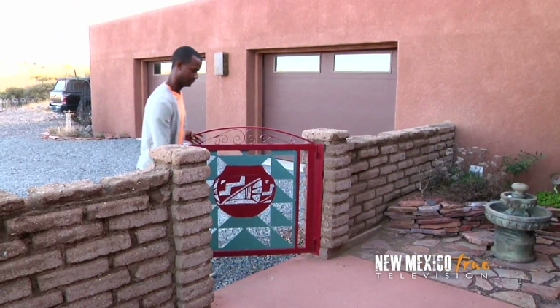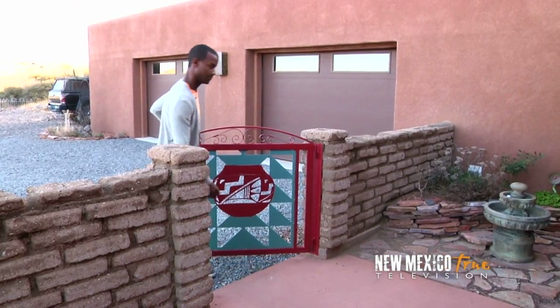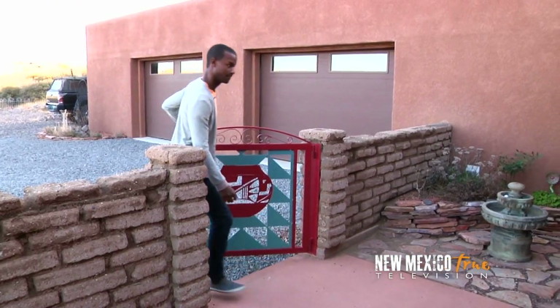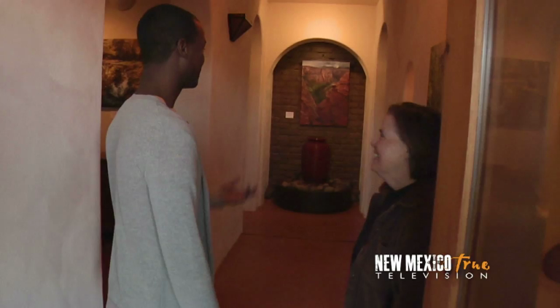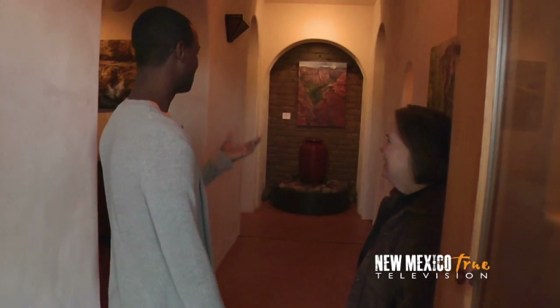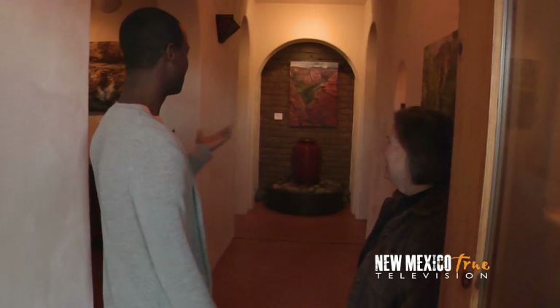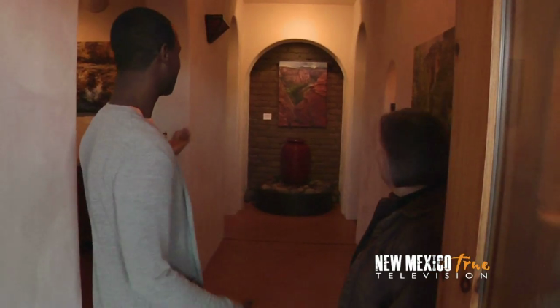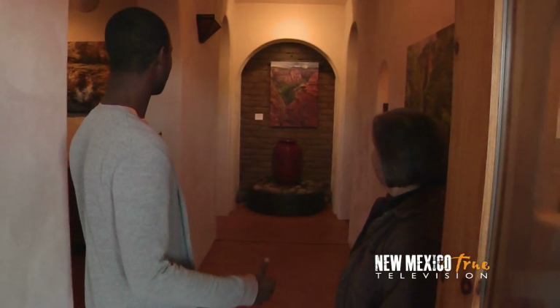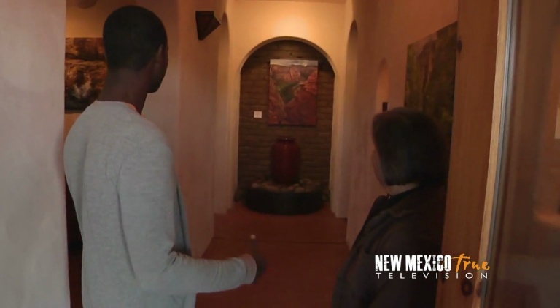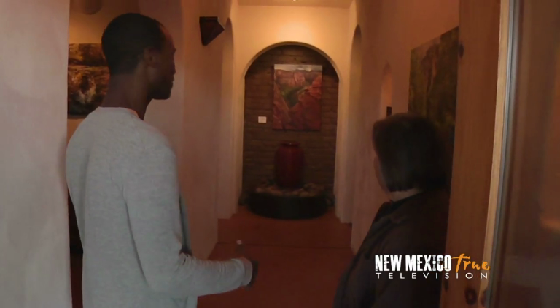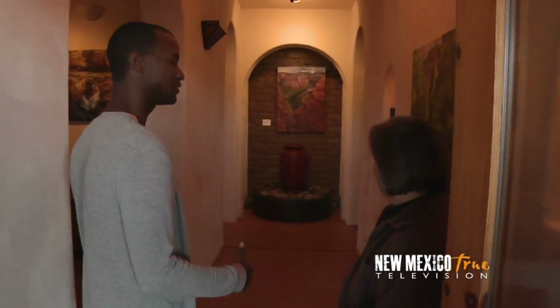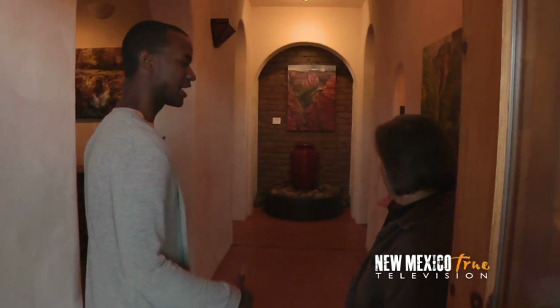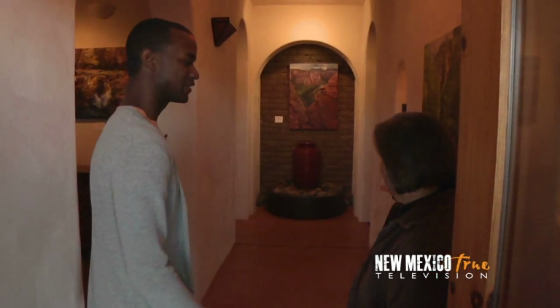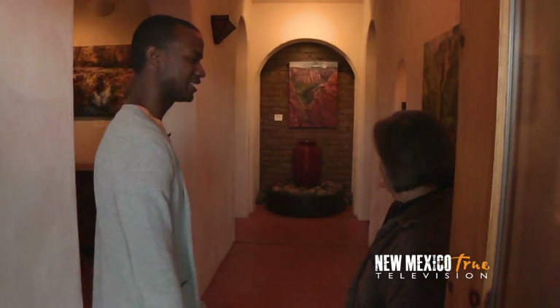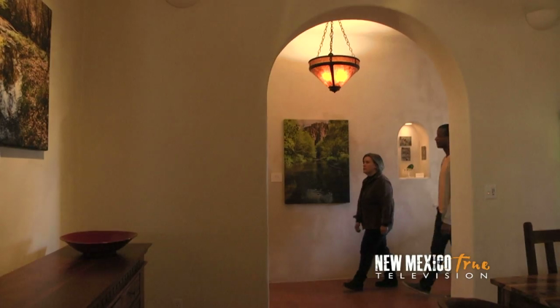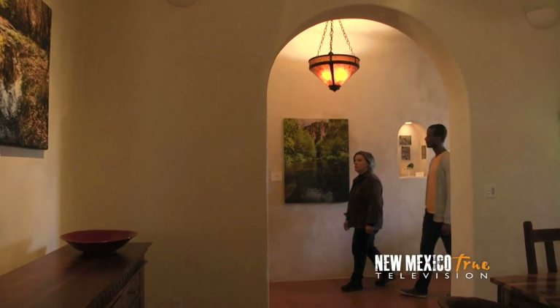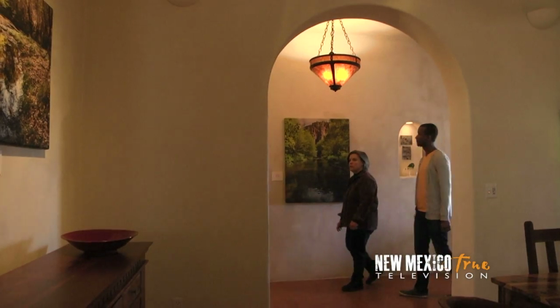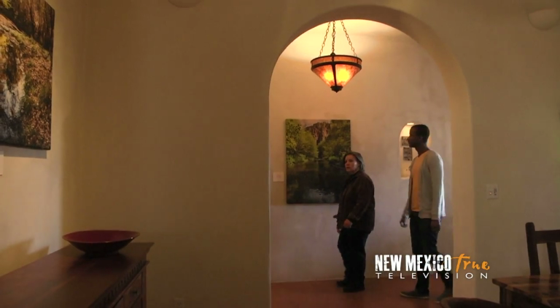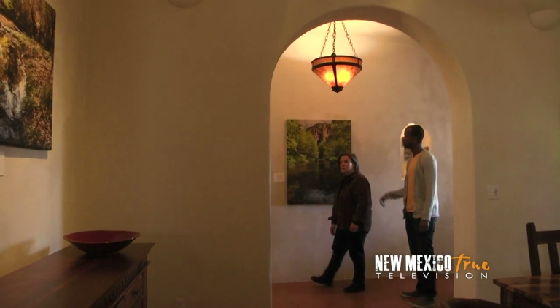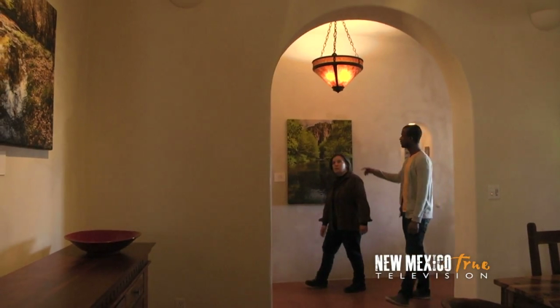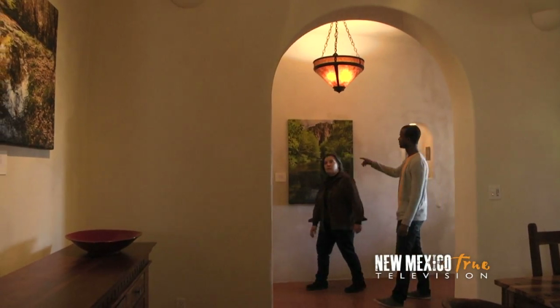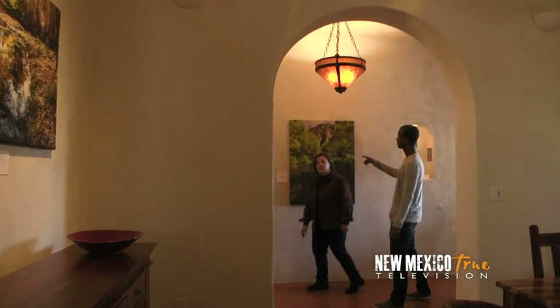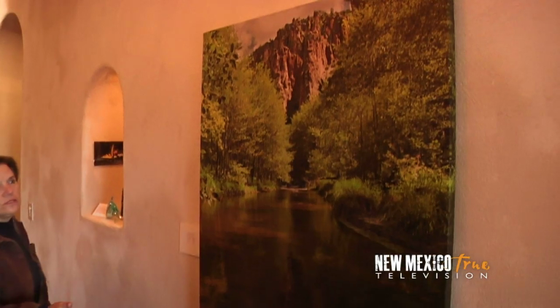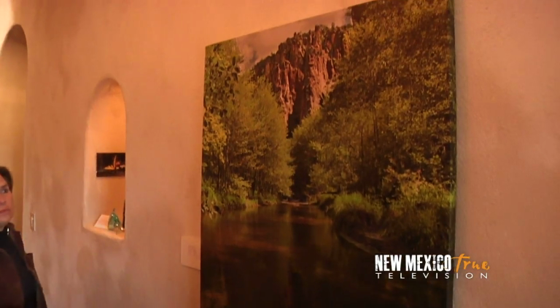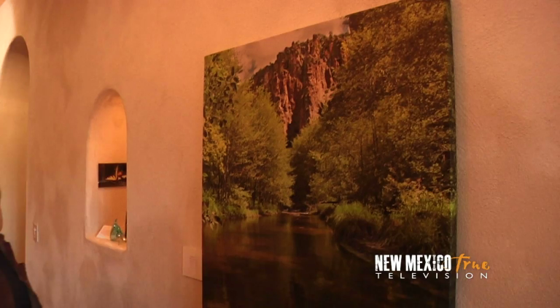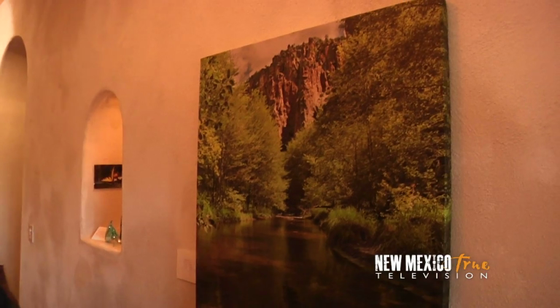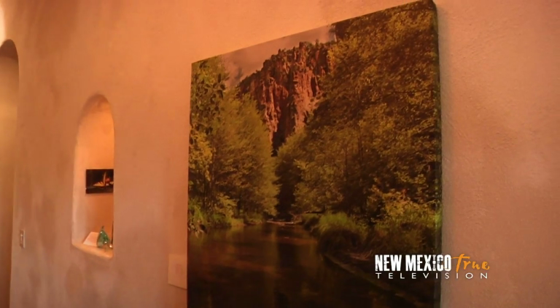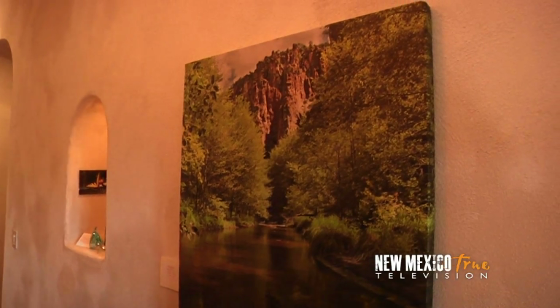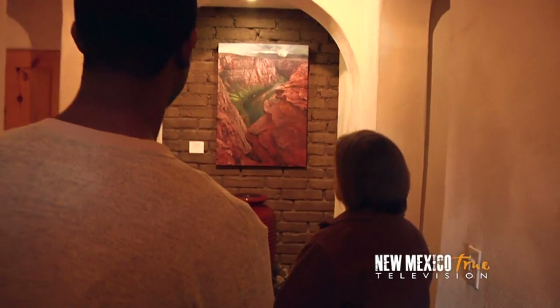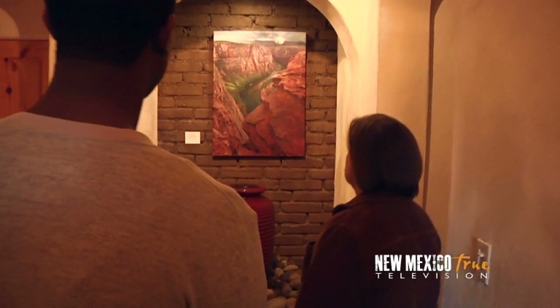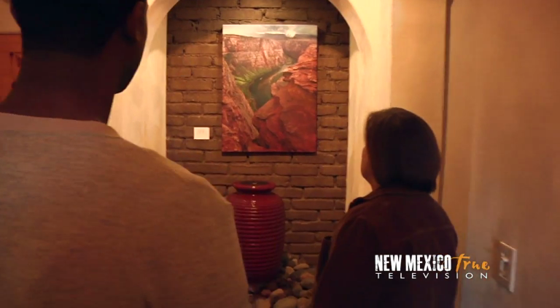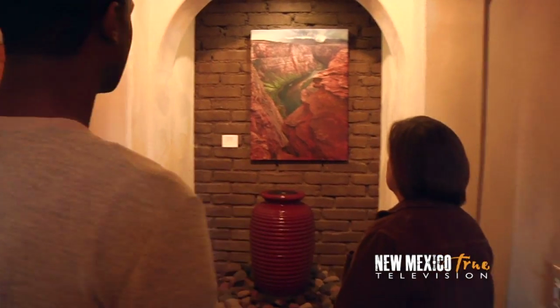Another stop on the Red Dot tour is the home and gallery of Anne McMahon, a local landscape and nature photographer.